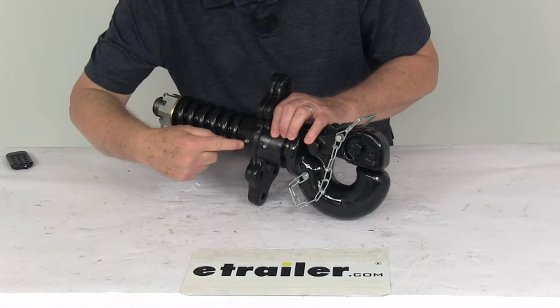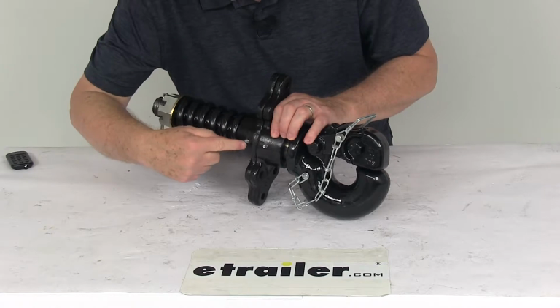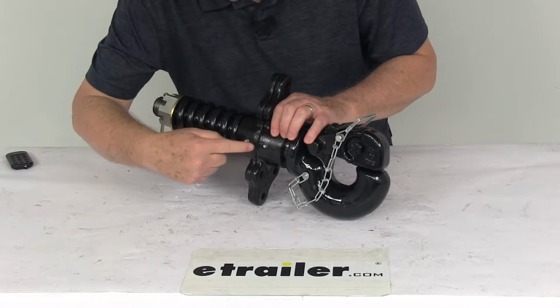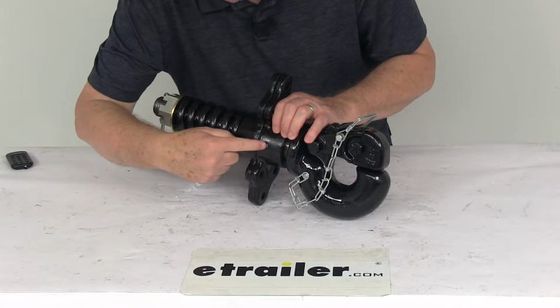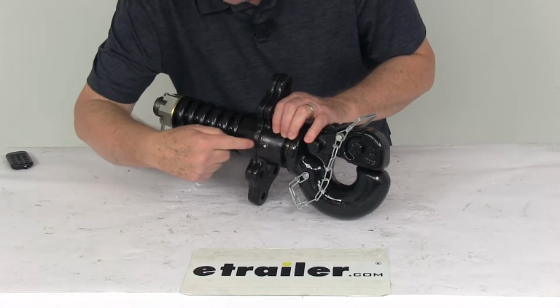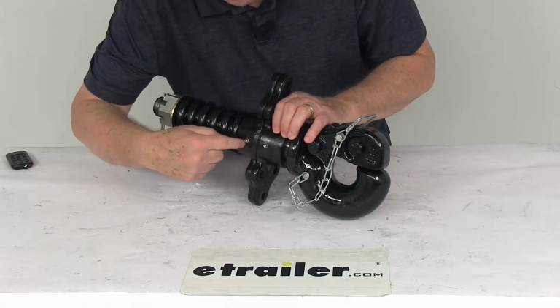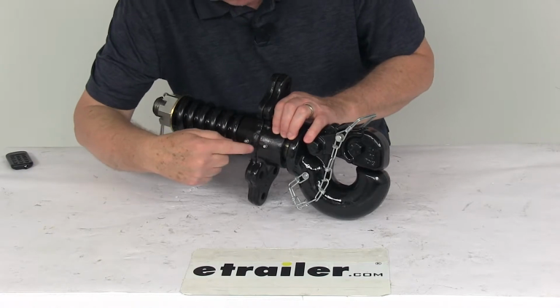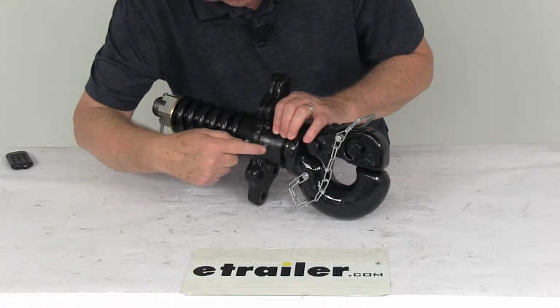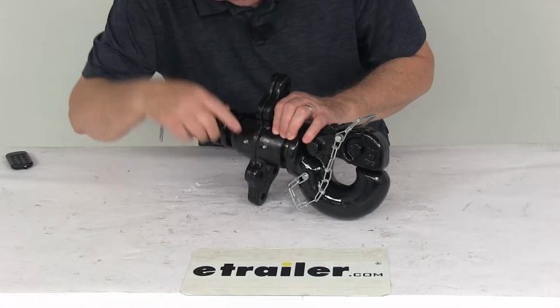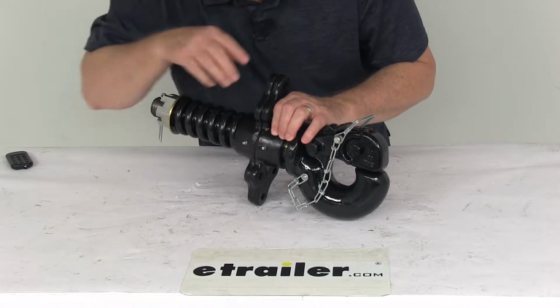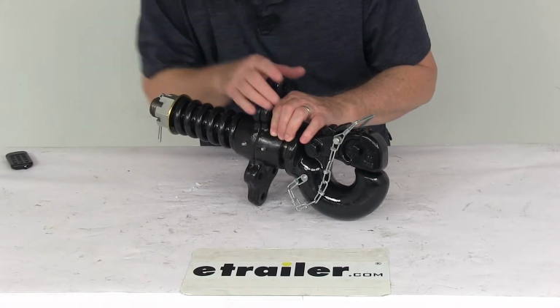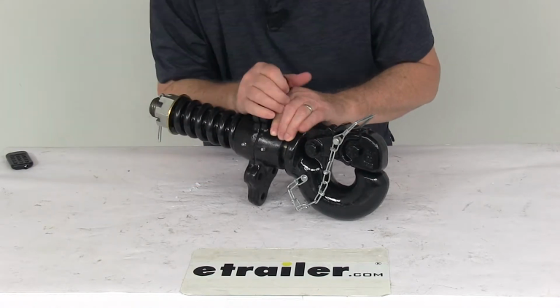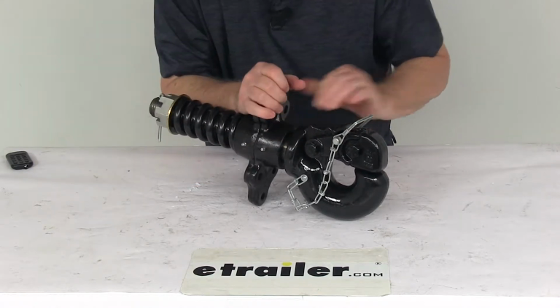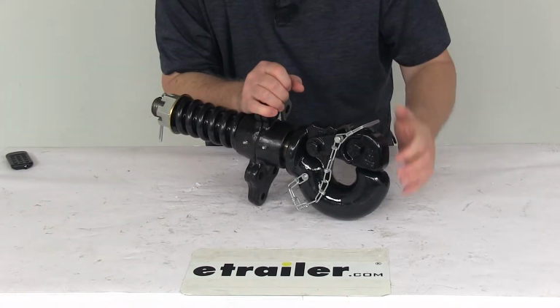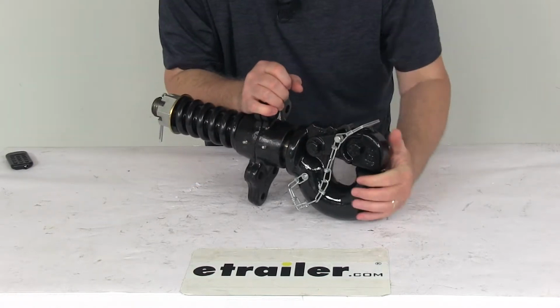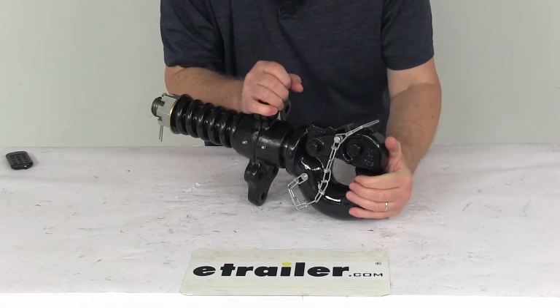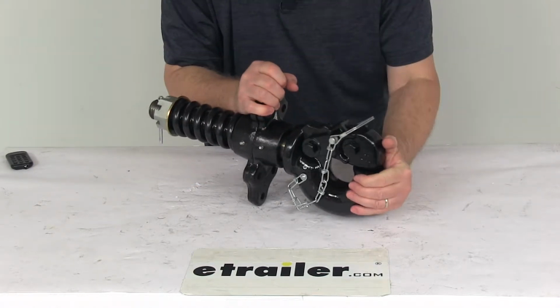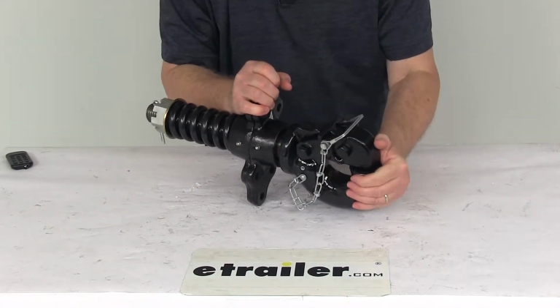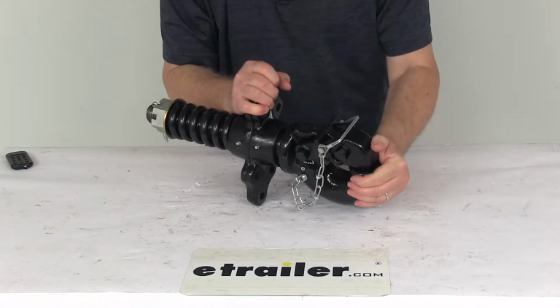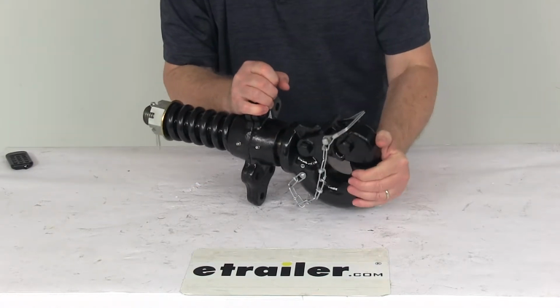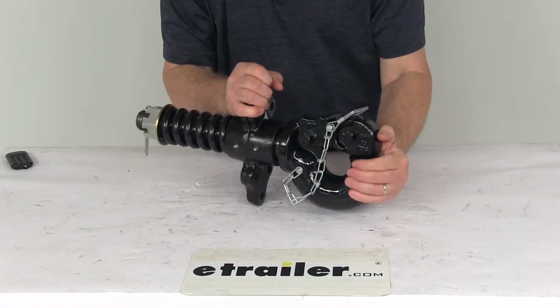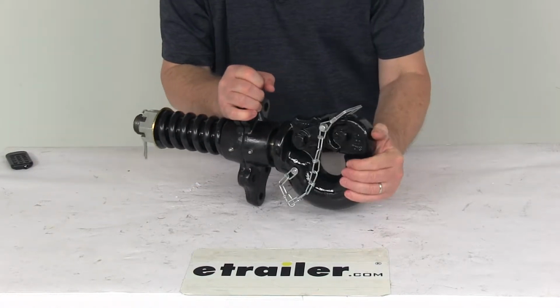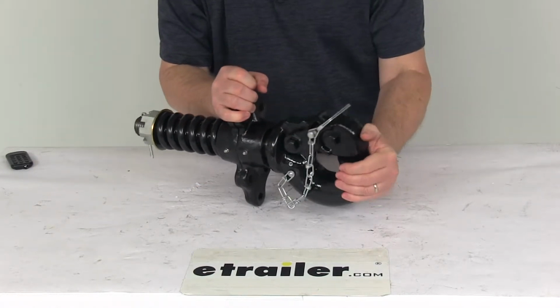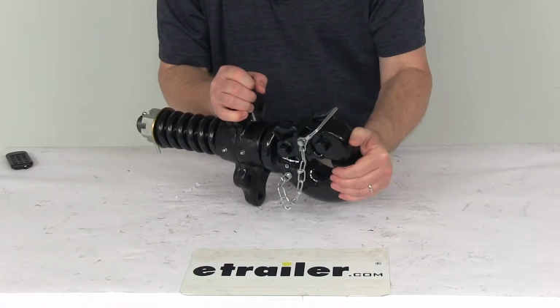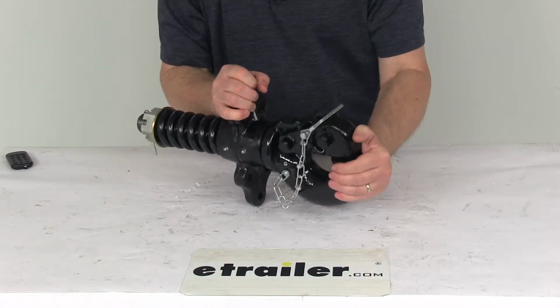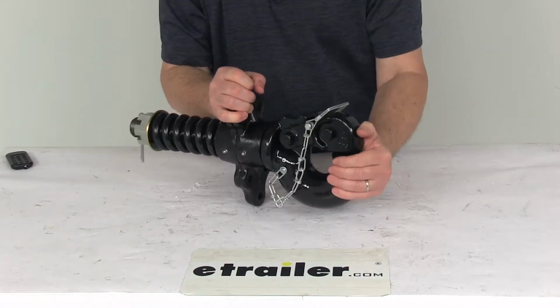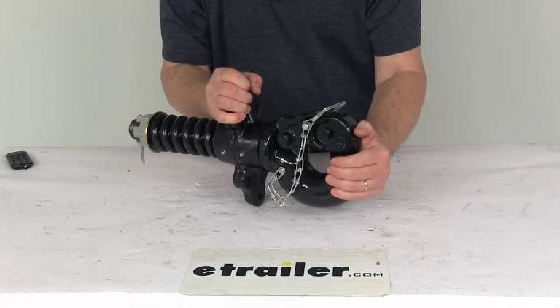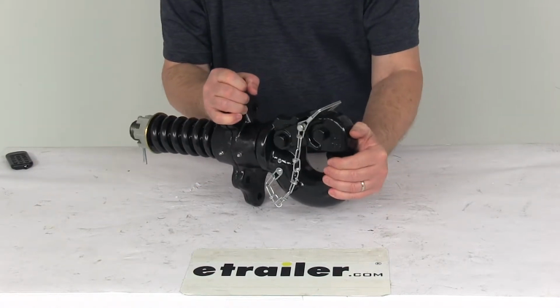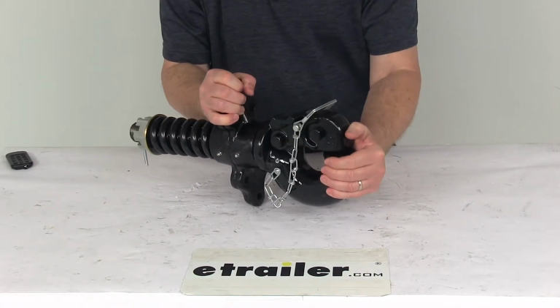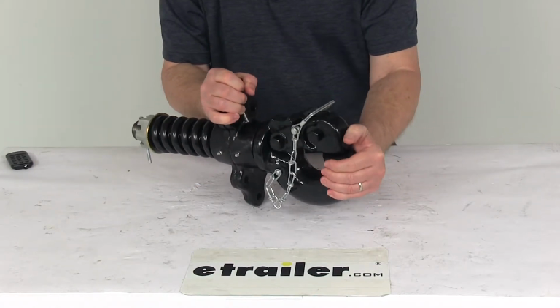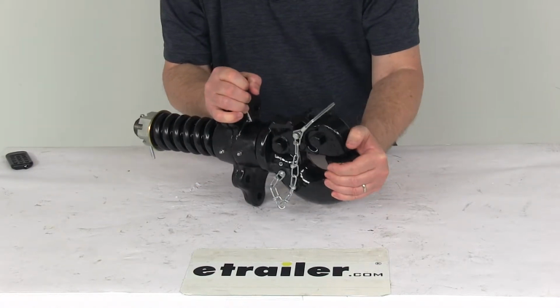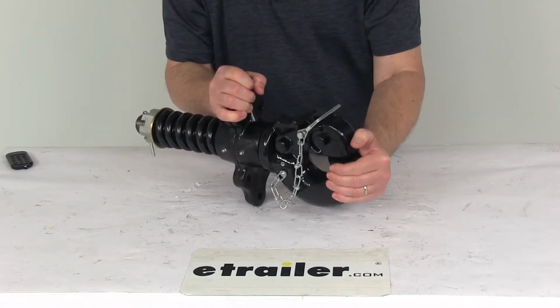It does have easy-to-access grease zerk fittings — you can see a couple of them right there — which allow you to lubricate the swivel feature of the pintle hook.